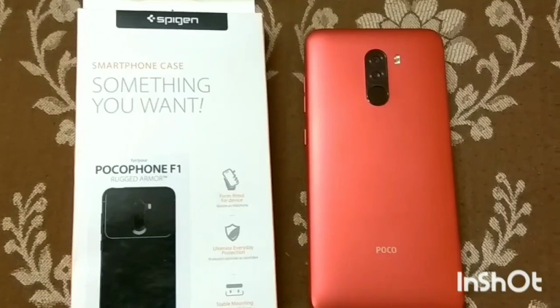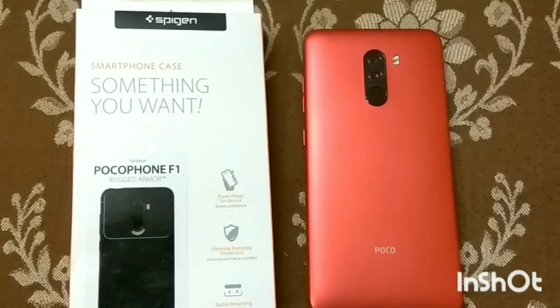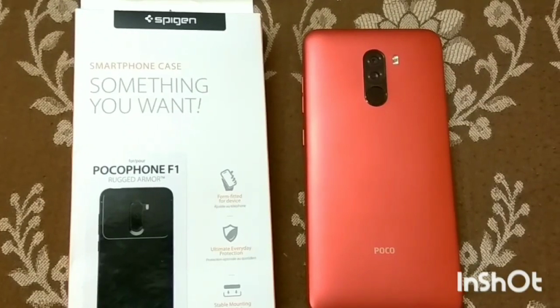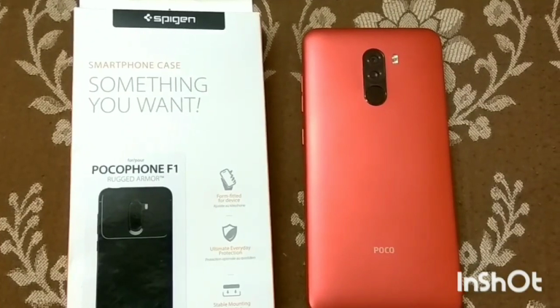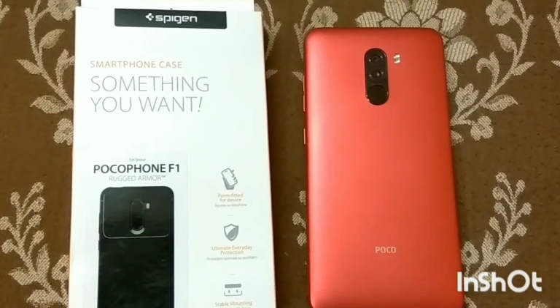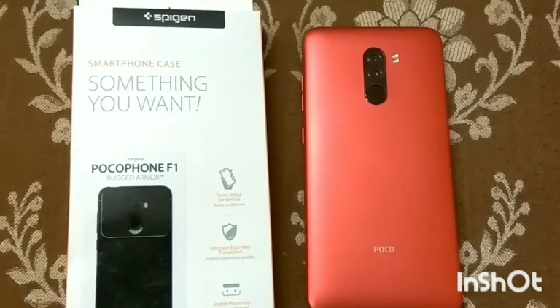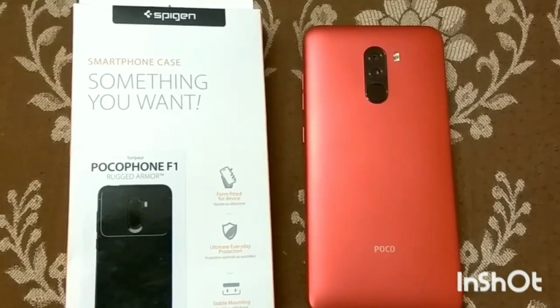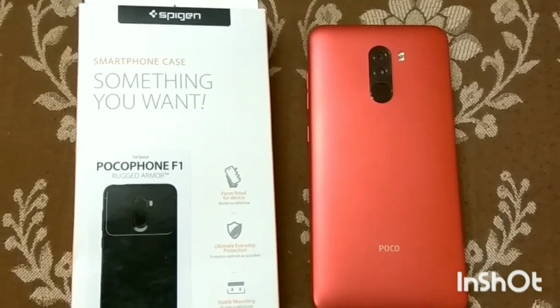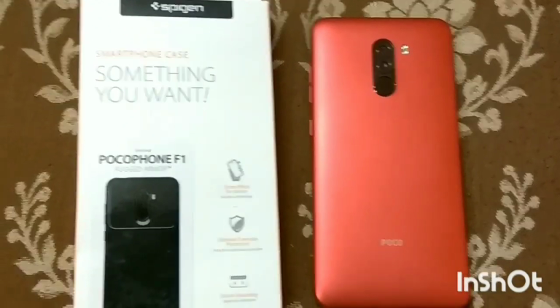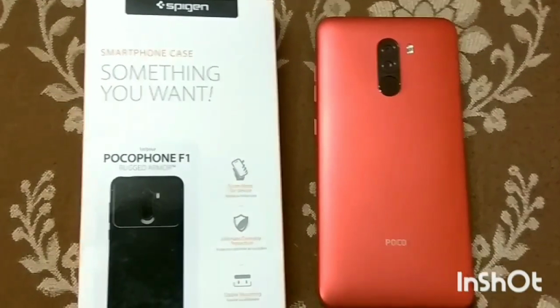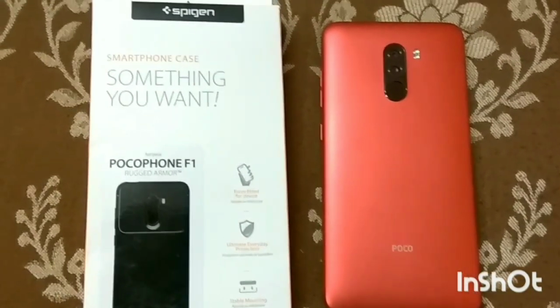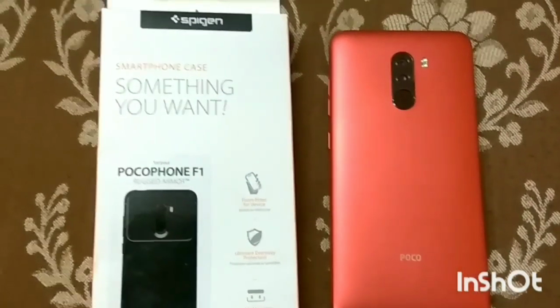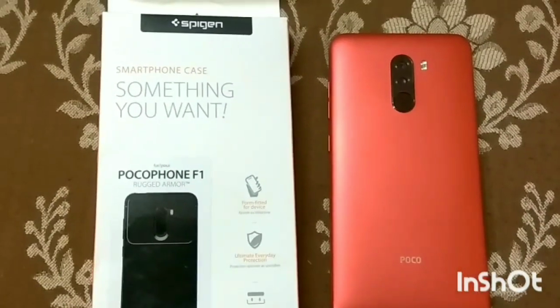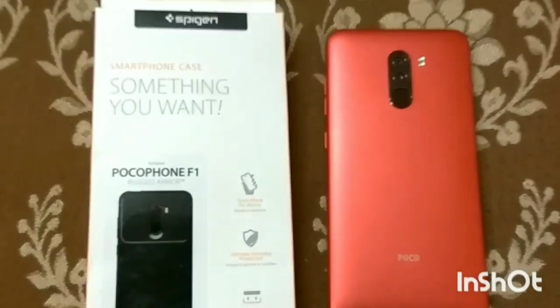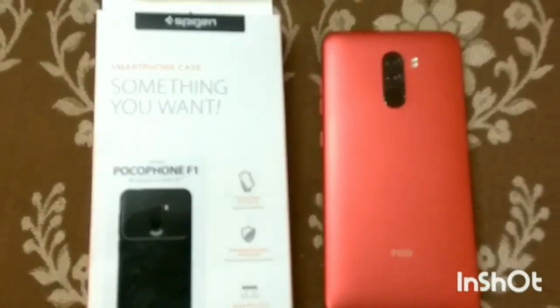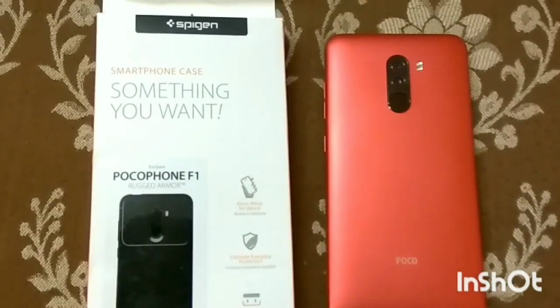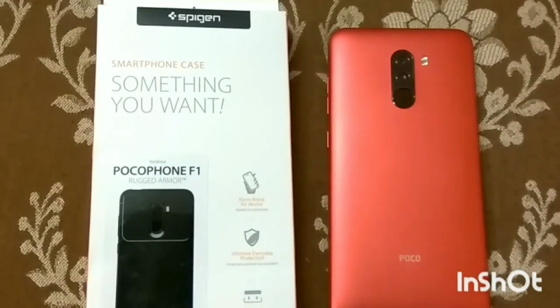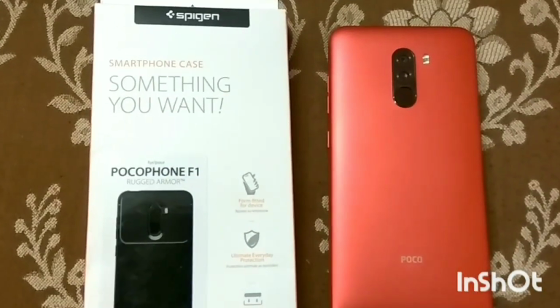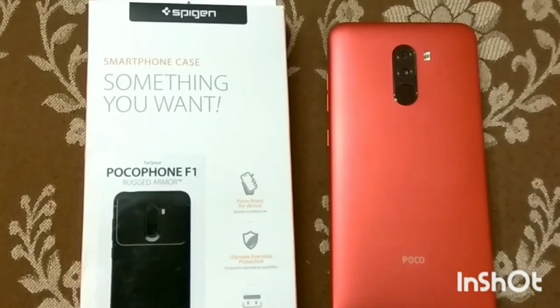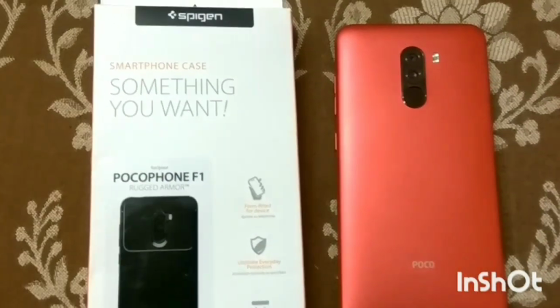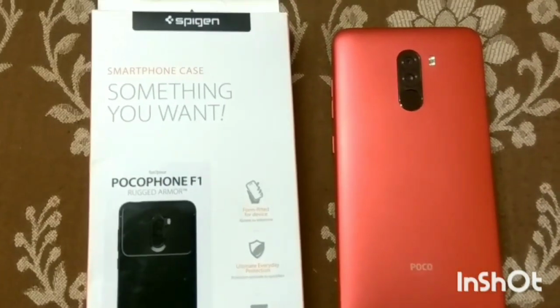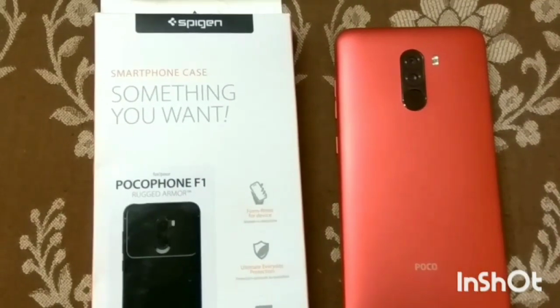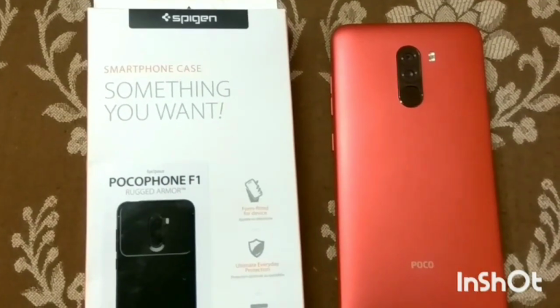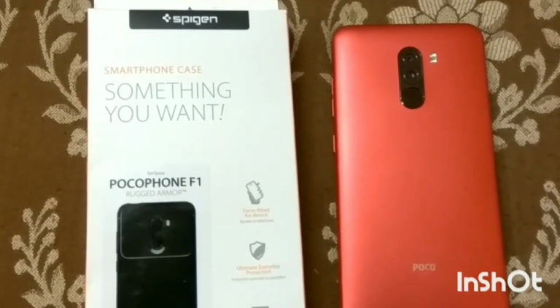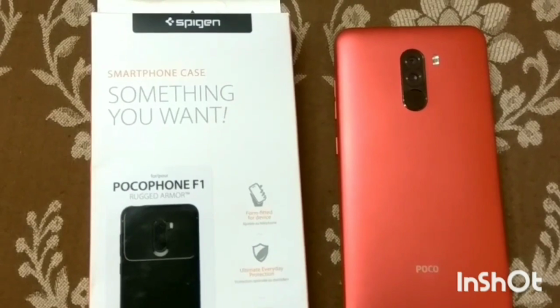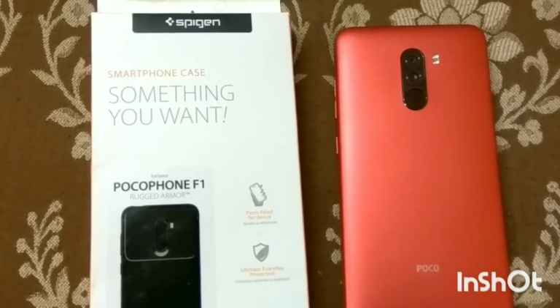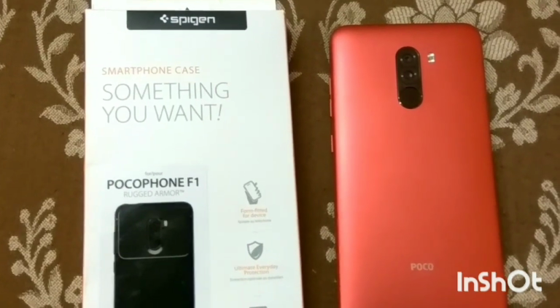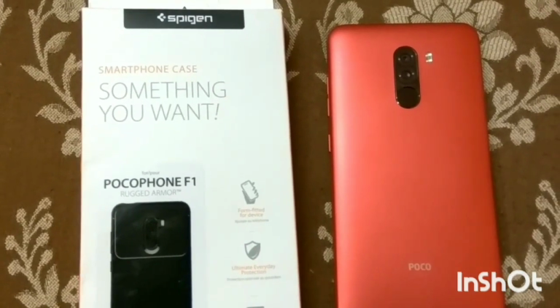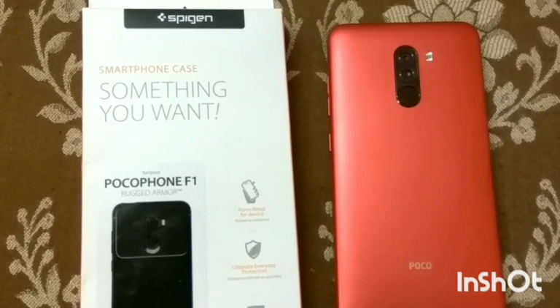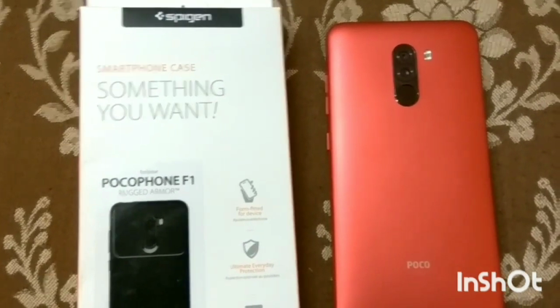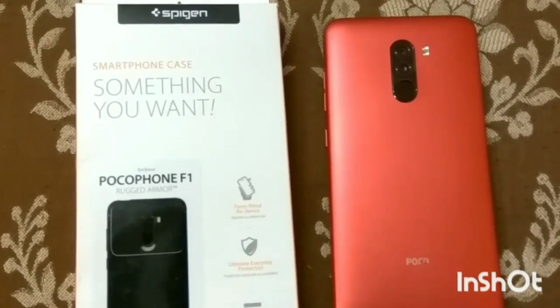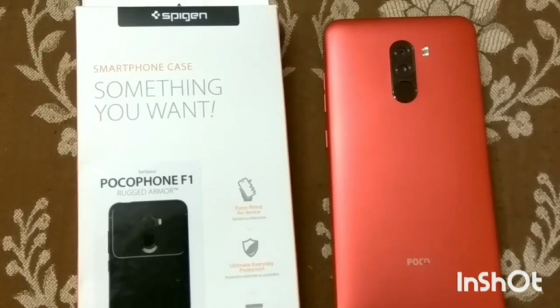Hello friends, welcome to Neutru Tech. Today we are going to review a cover for Poco F1, which comes from Spaijin Company.